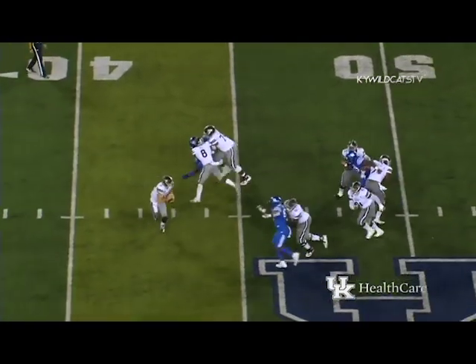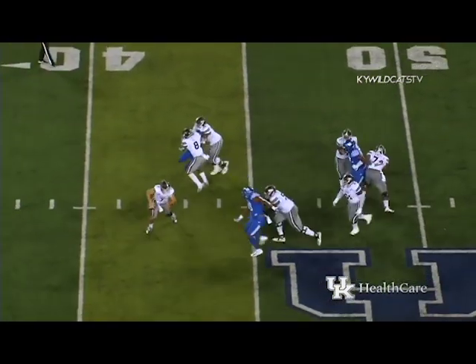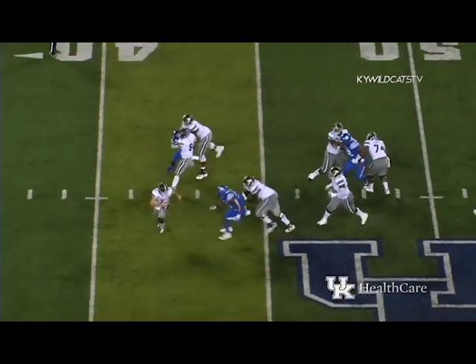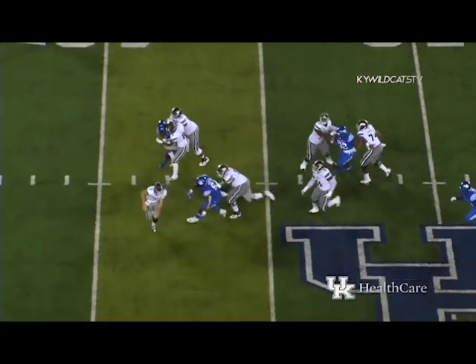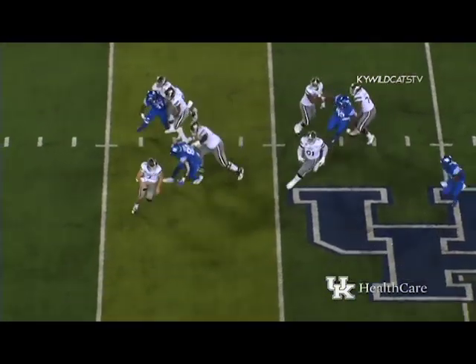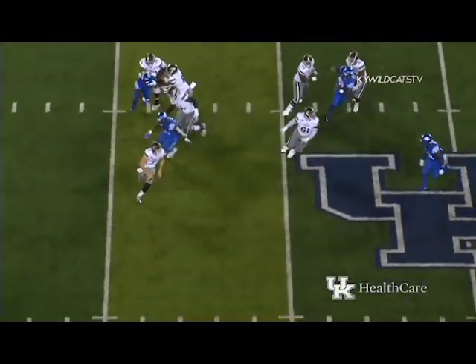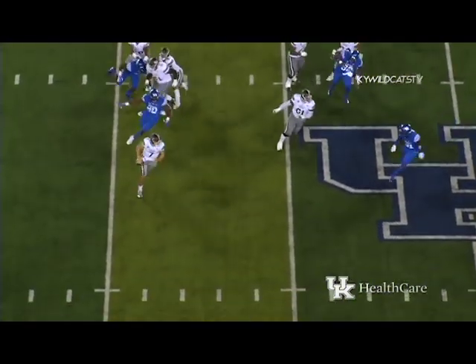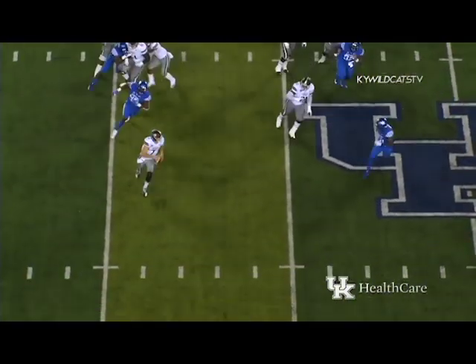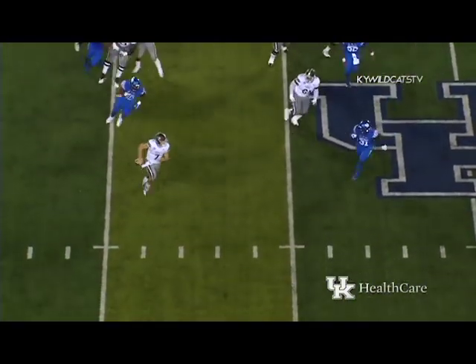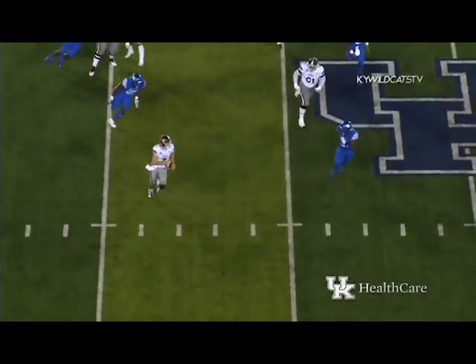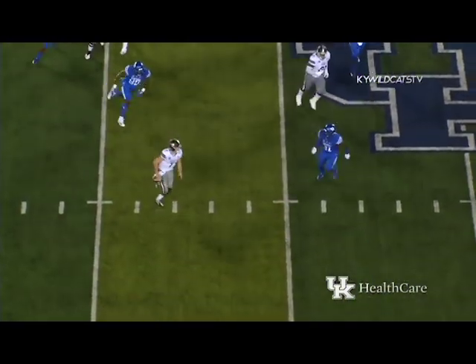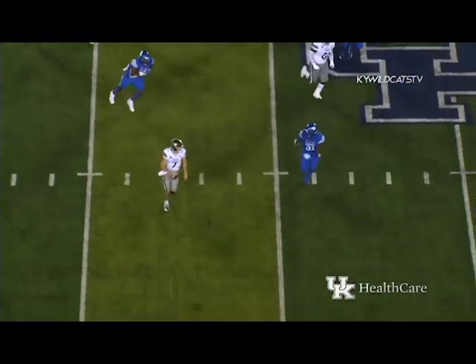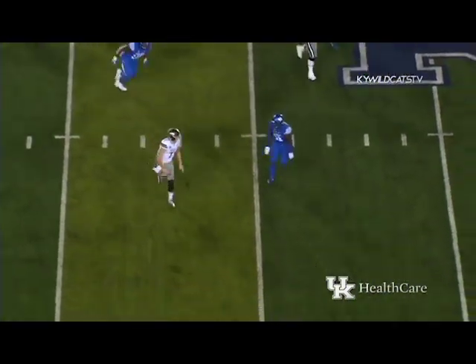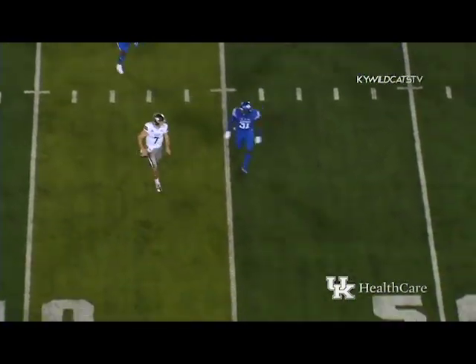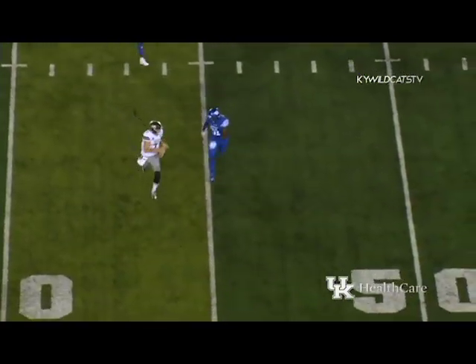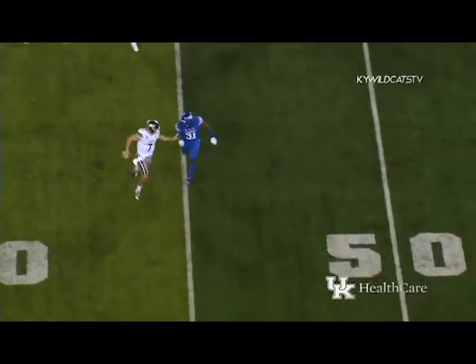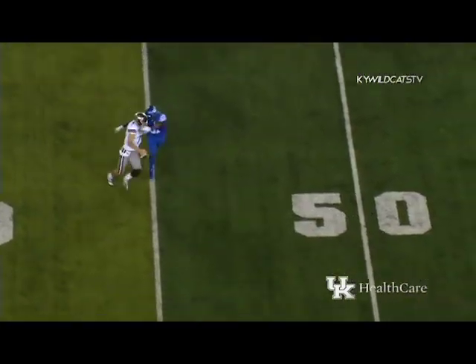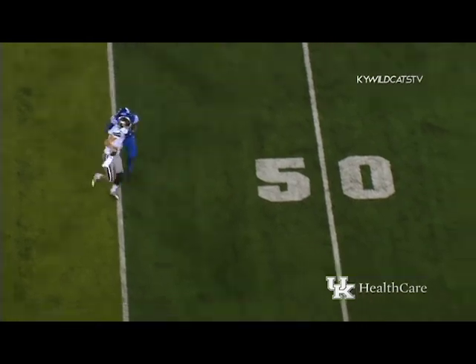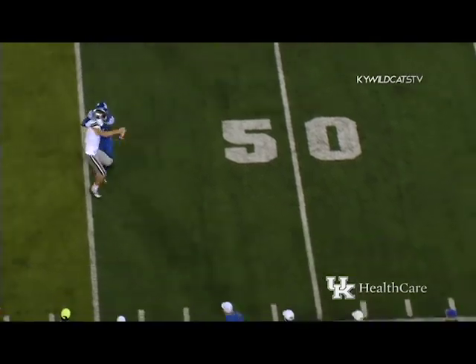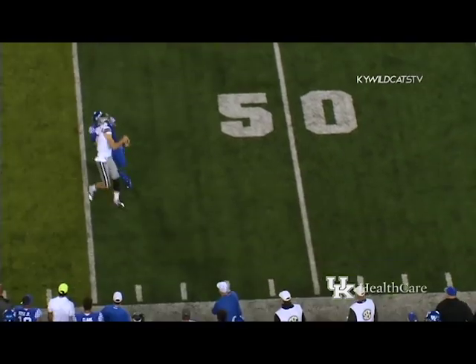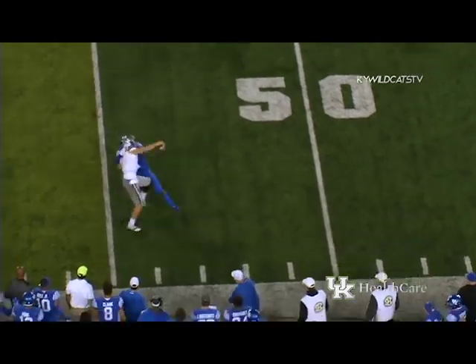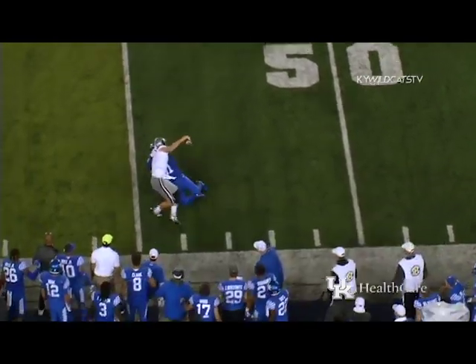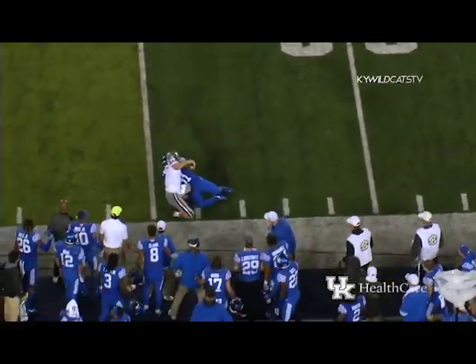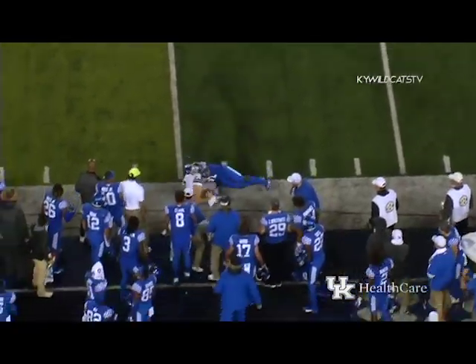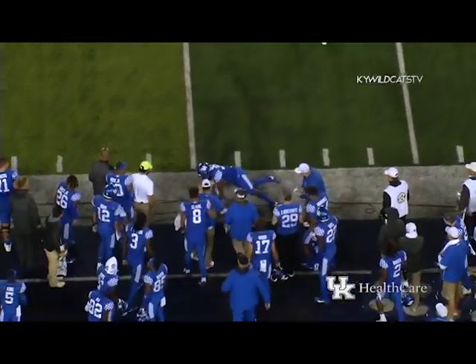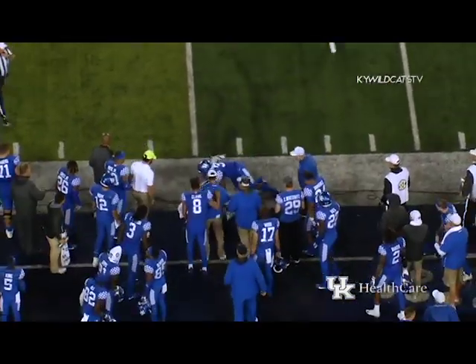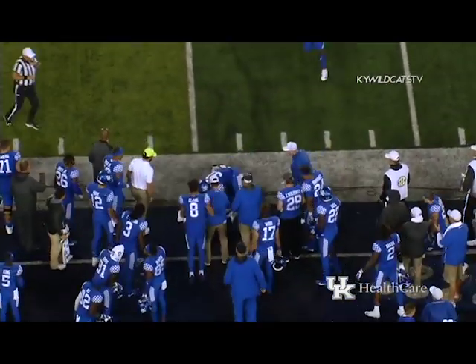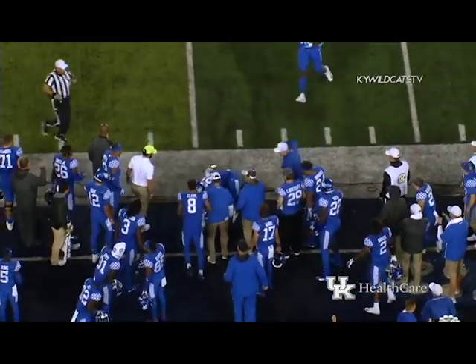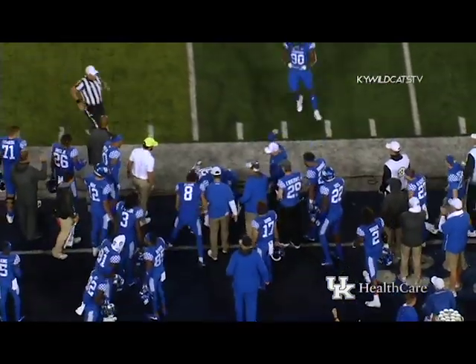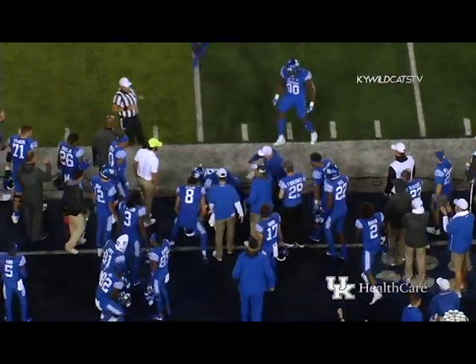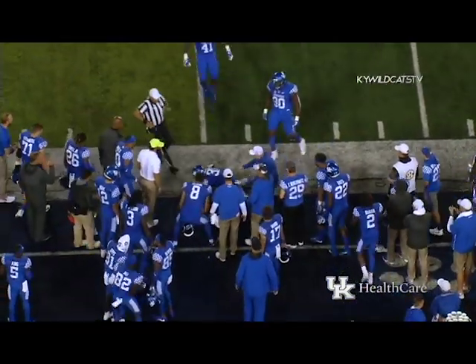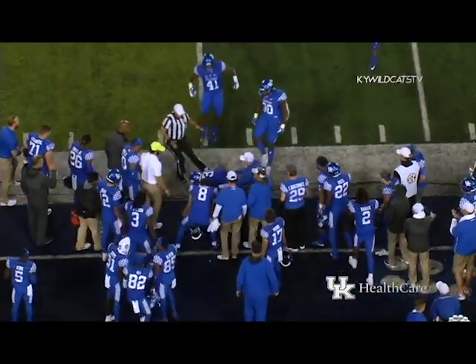Four-man rush with Gerald pressured, scrambles to his right, chased by Boogie Watson — he's got him and pulls him down for the sack, back at the 46-yard line.